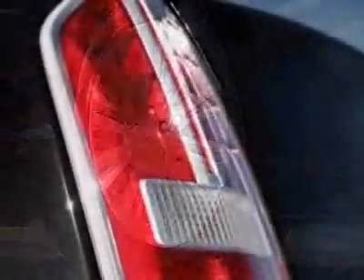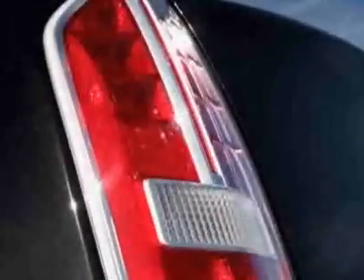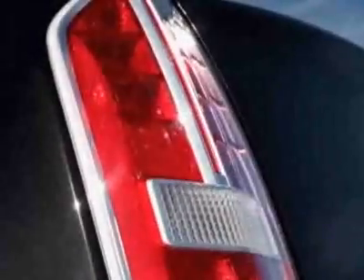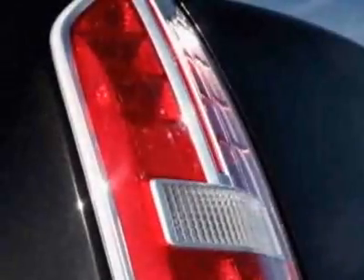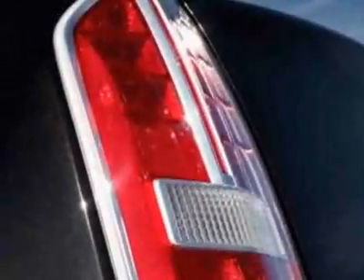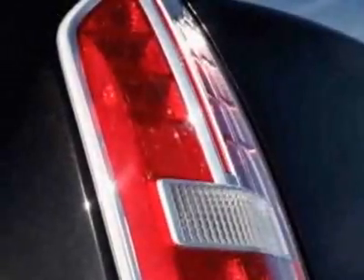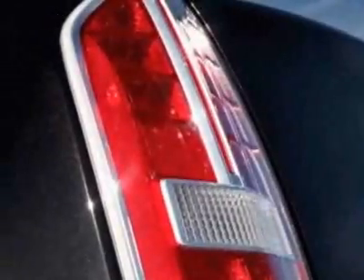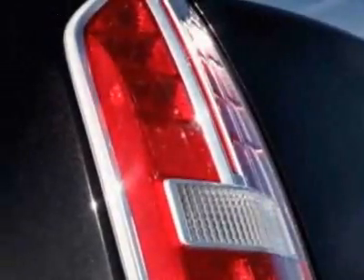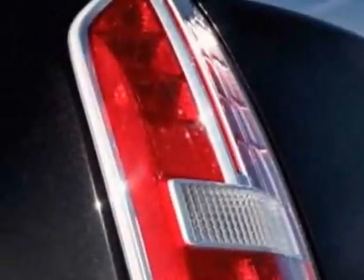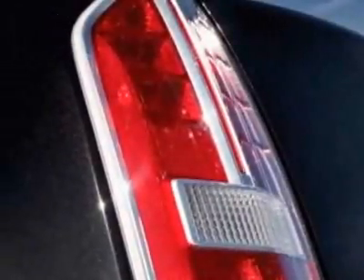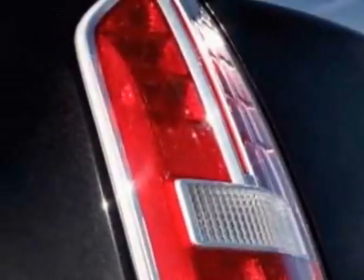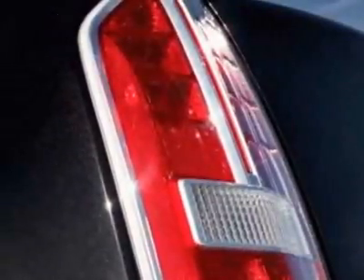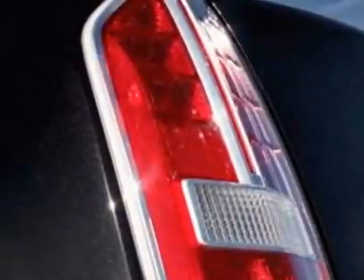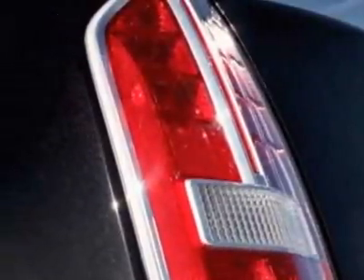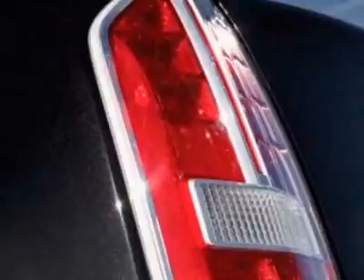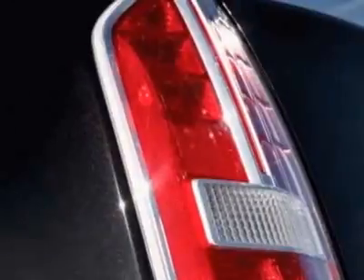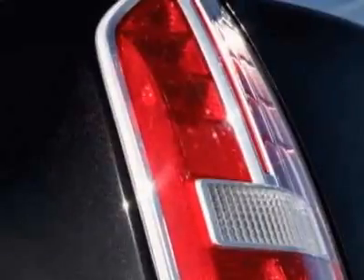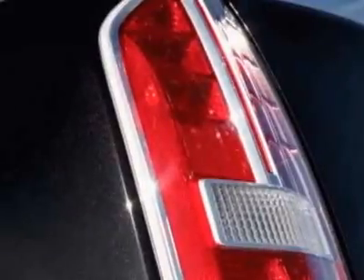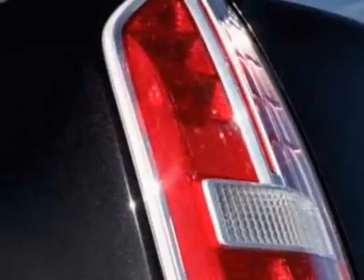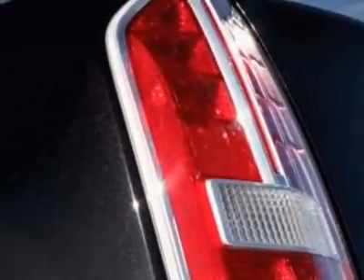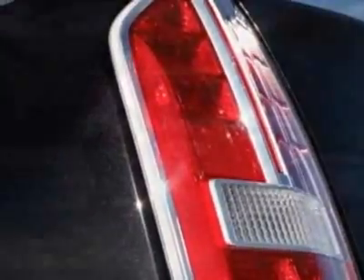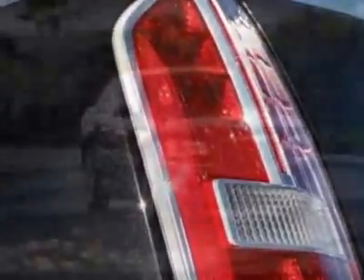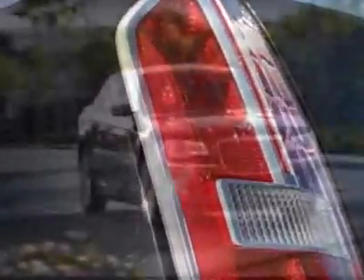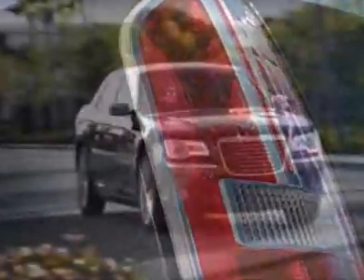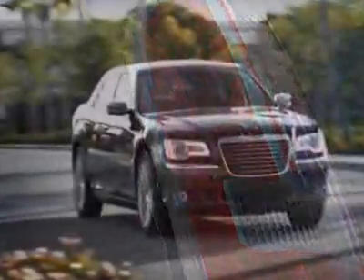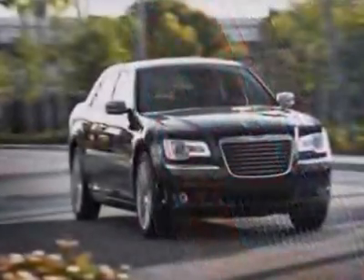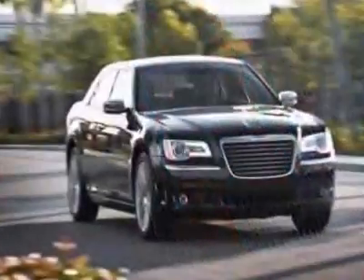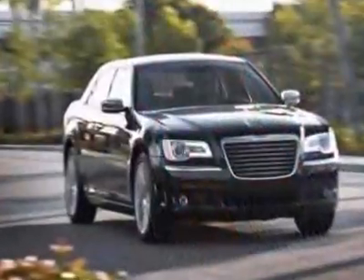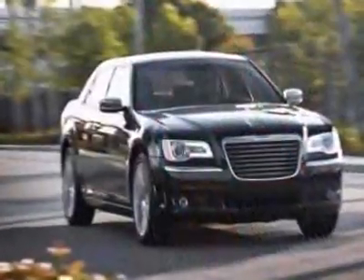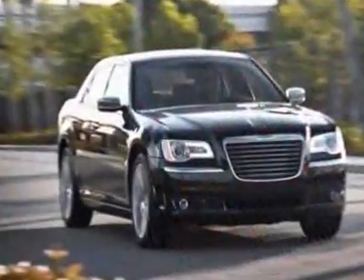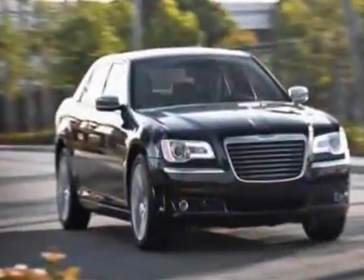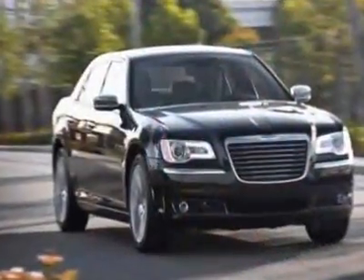Federal Emissions, Bright White and the Black Interior, Premium Cloth Bucket Seats.